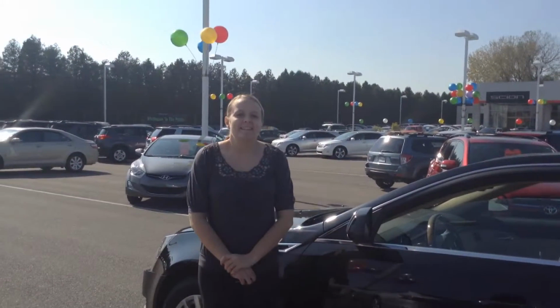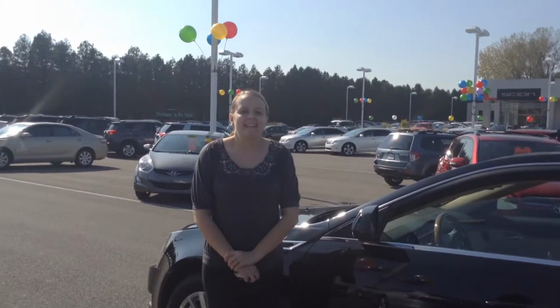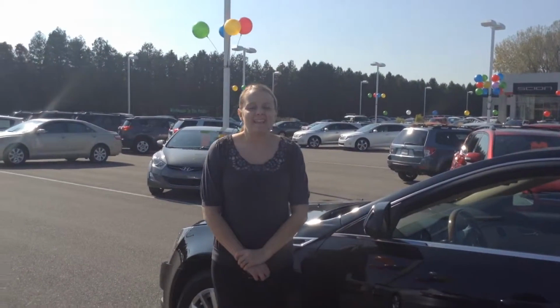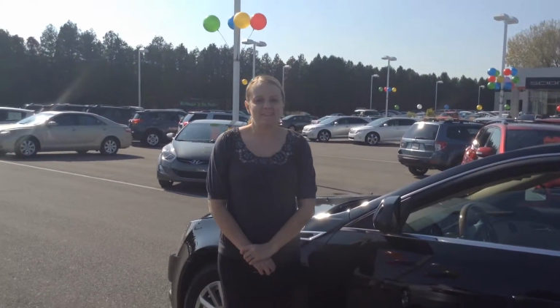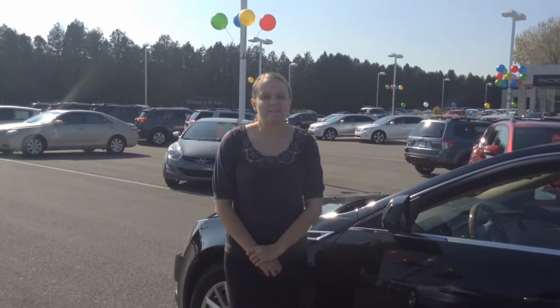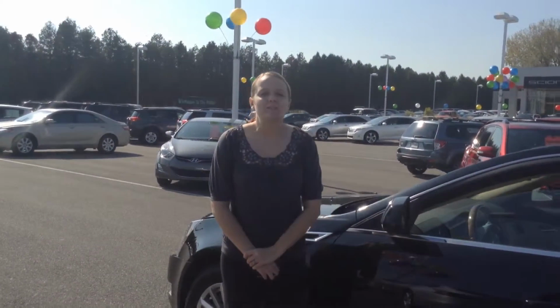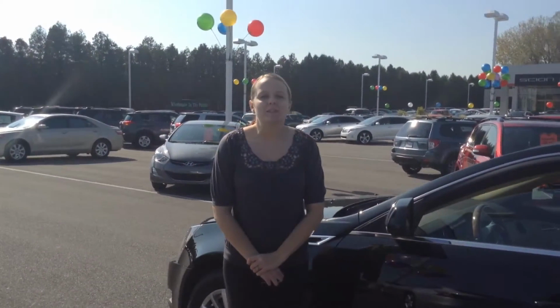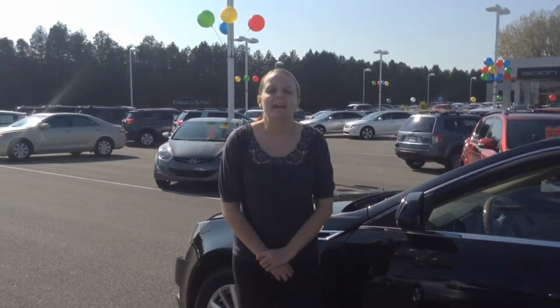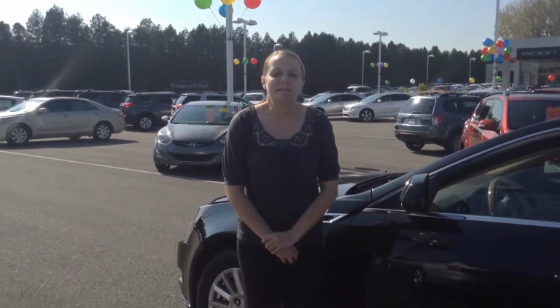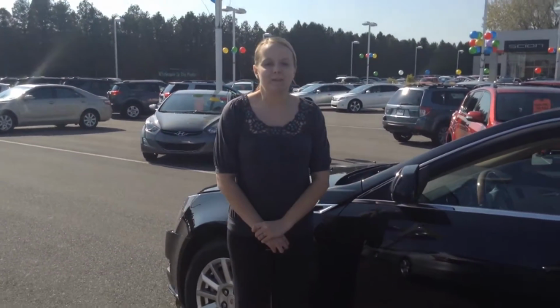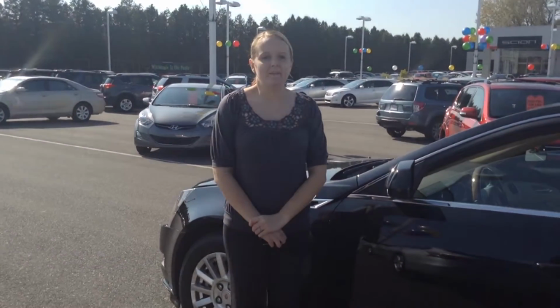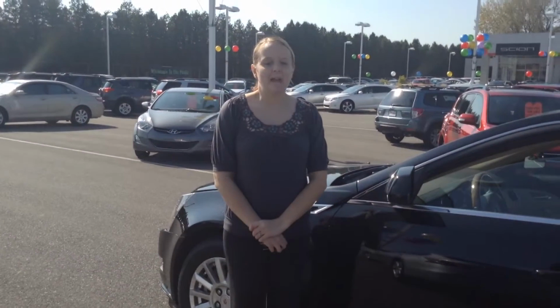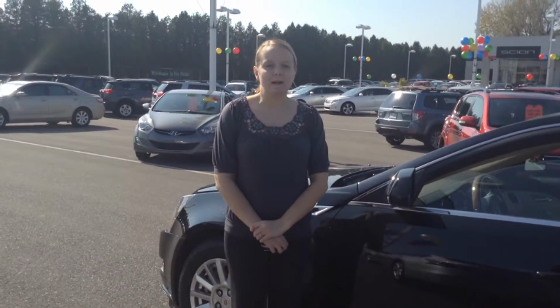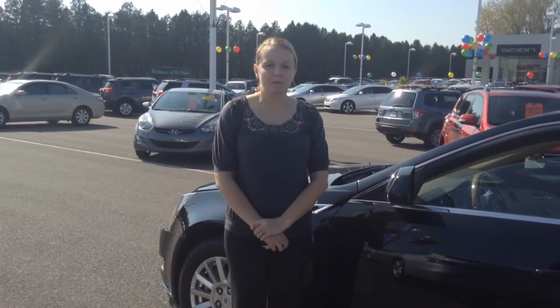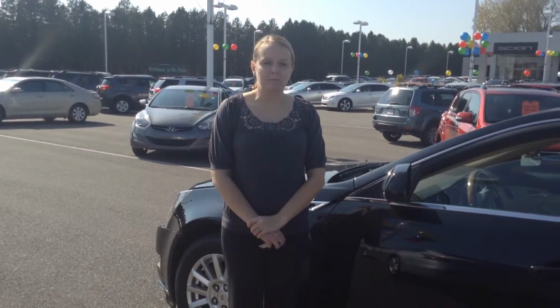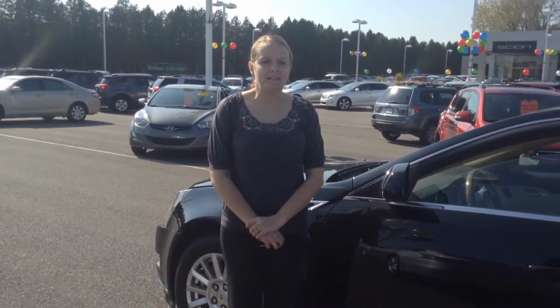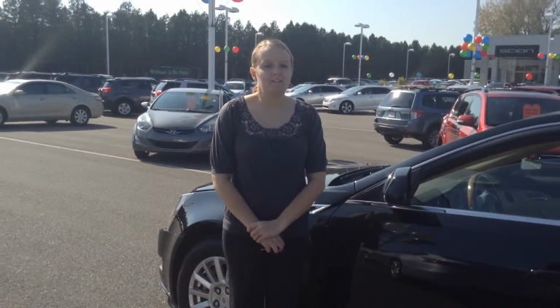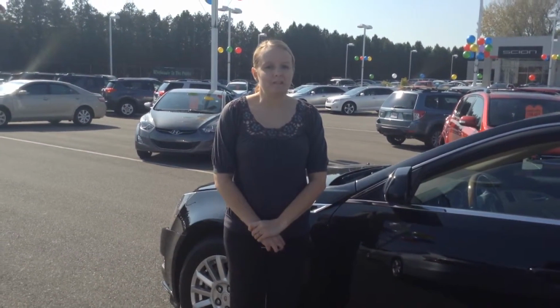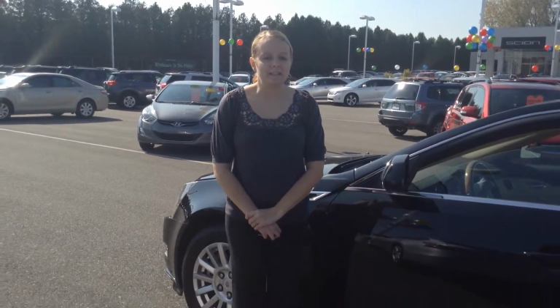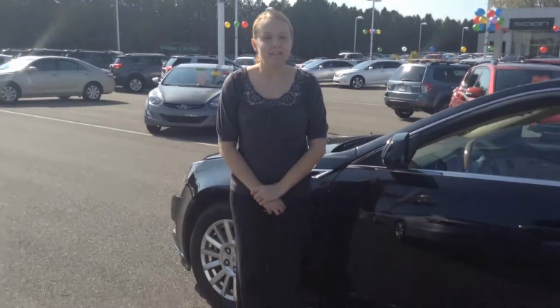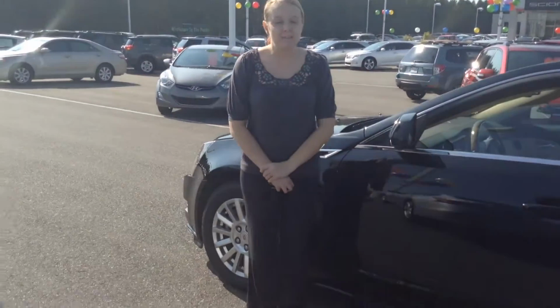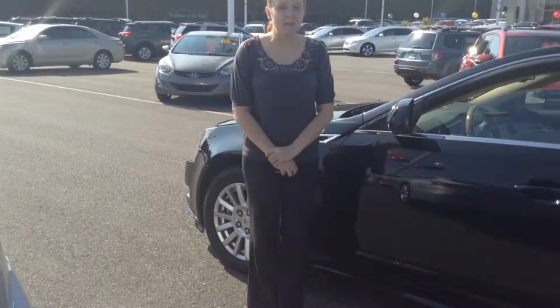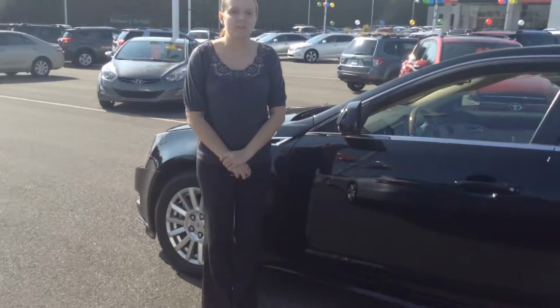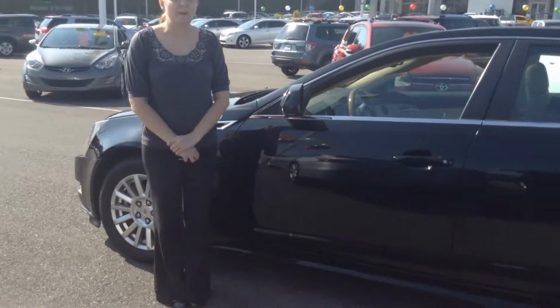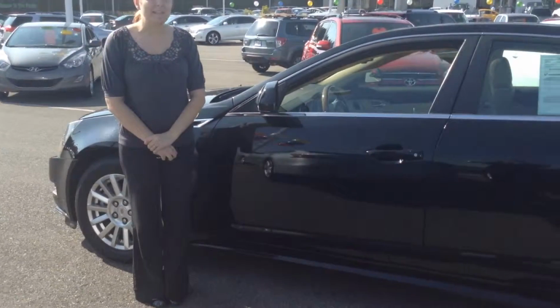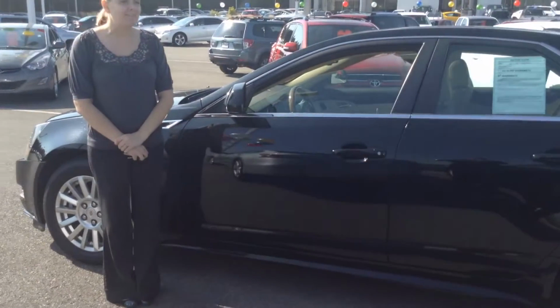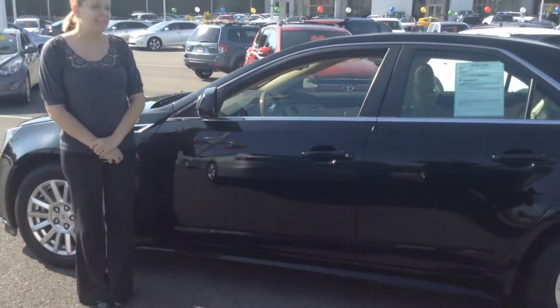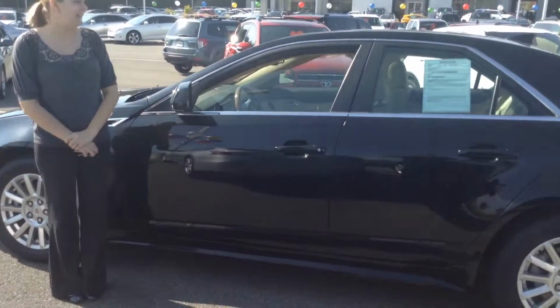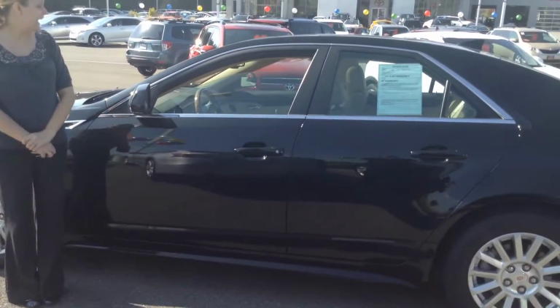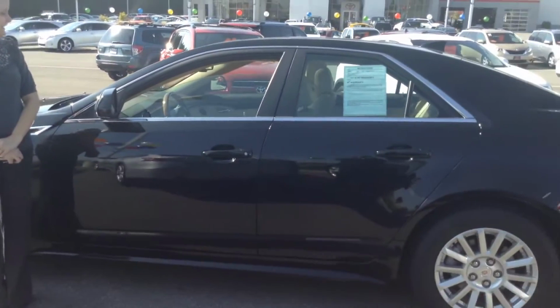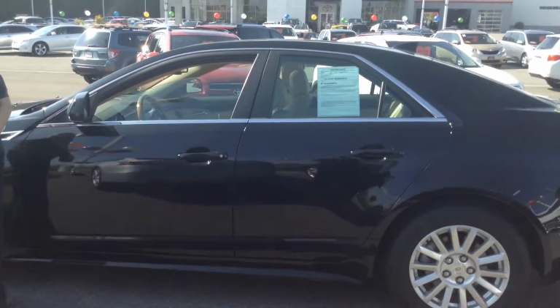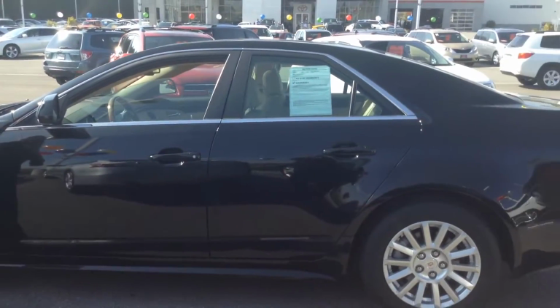Hi, this is Crystal Fuller at Team Toyota on Route 41 in Schererville. Here to show you this 2011 Cadillac CTS.